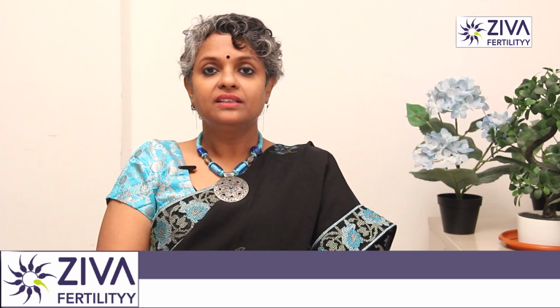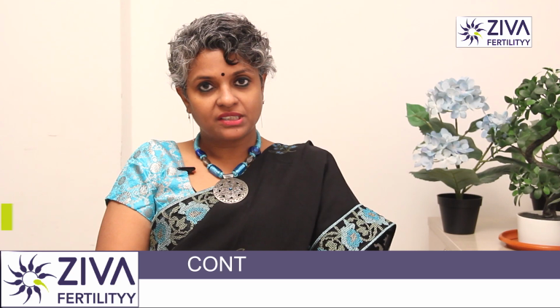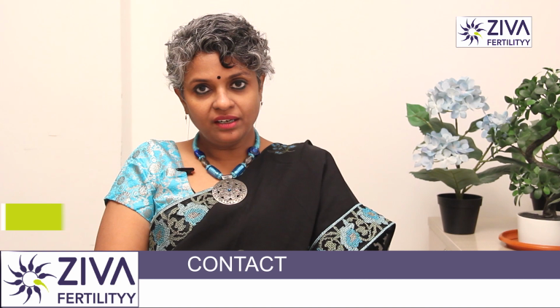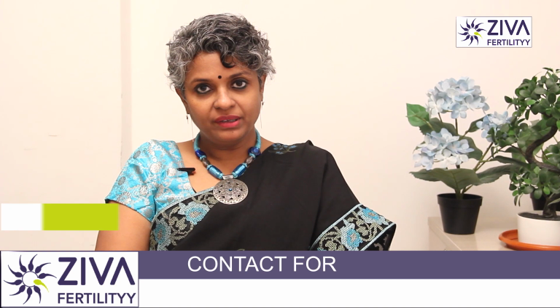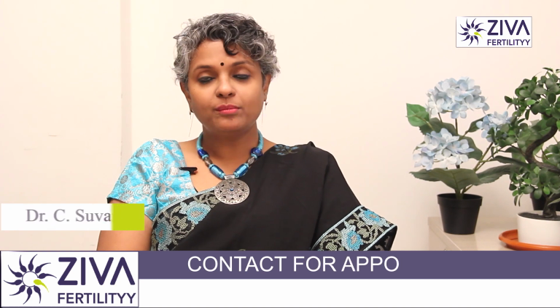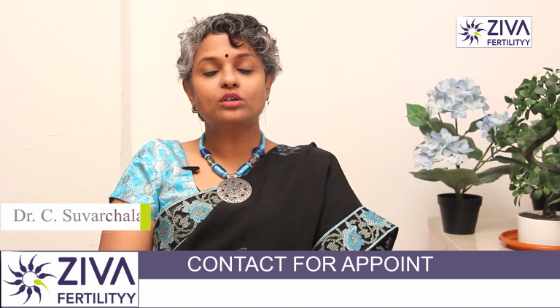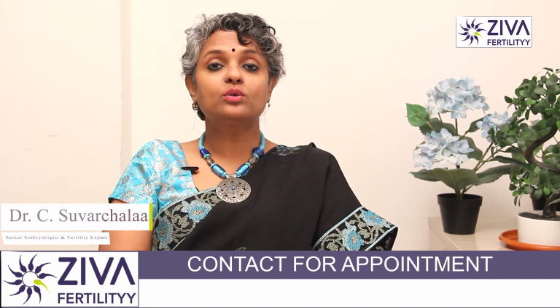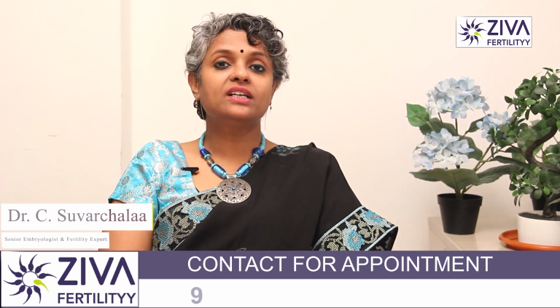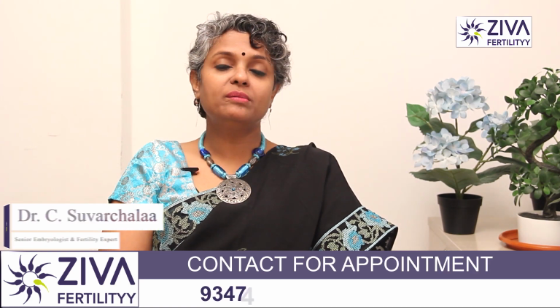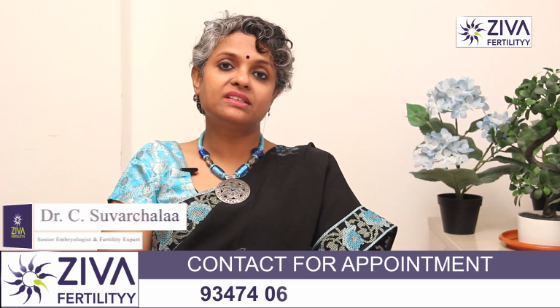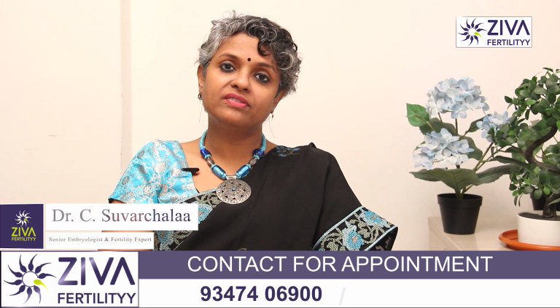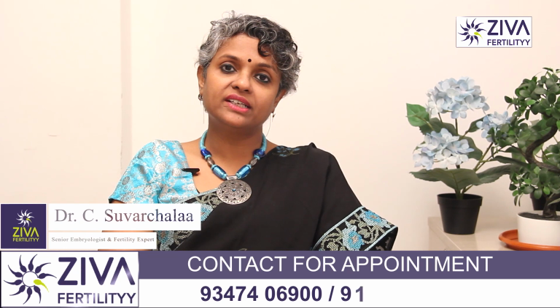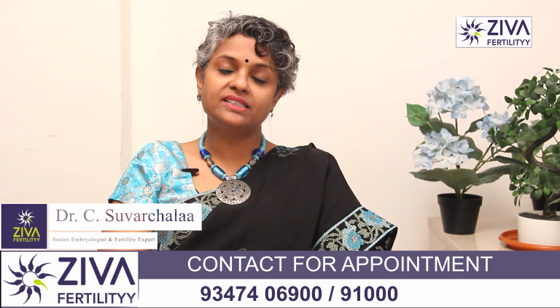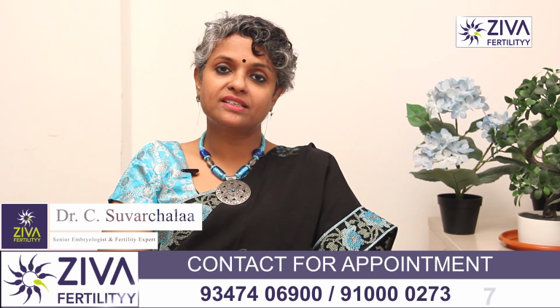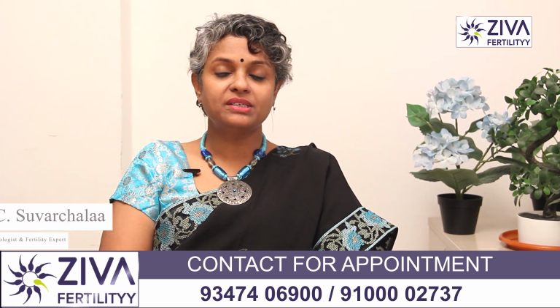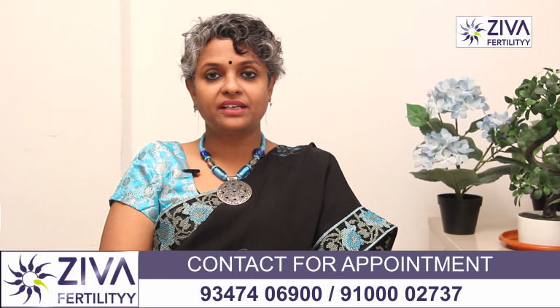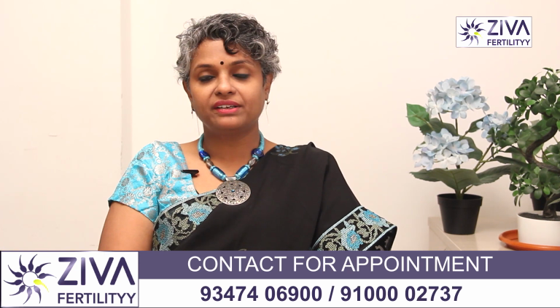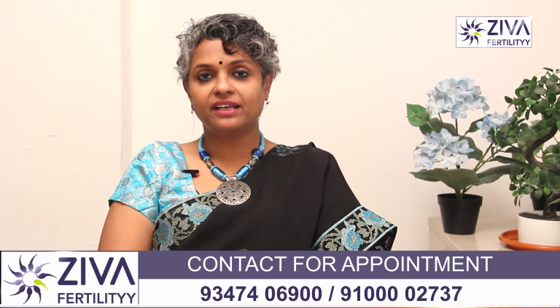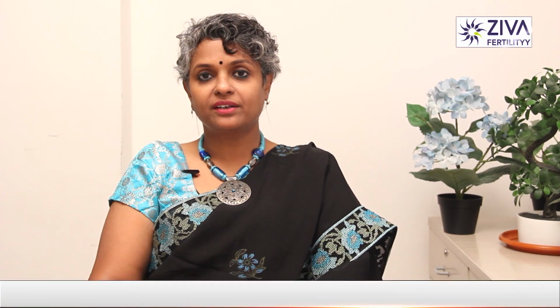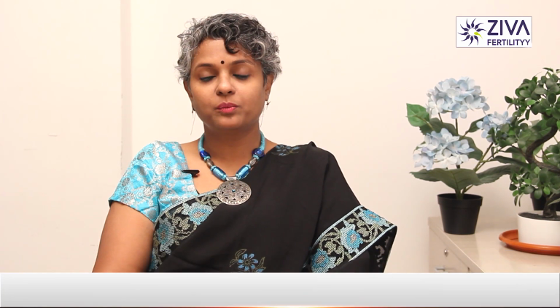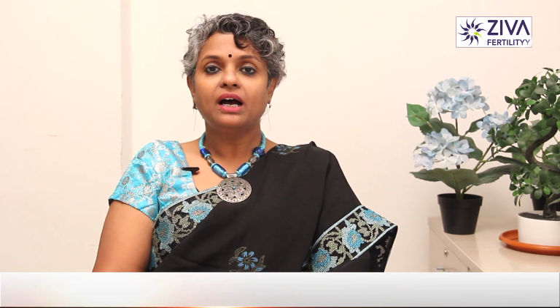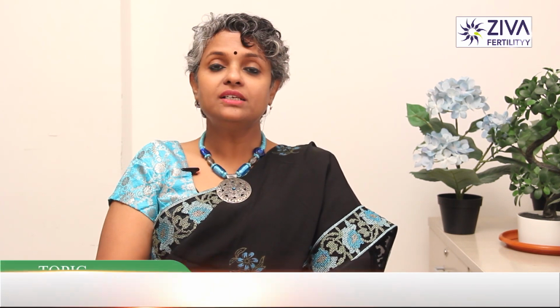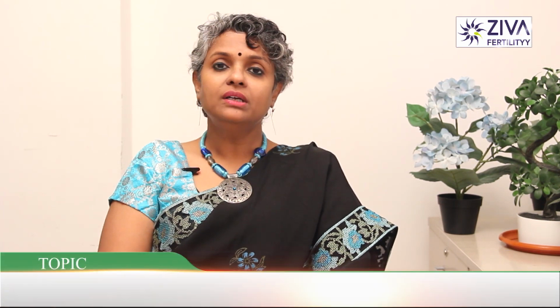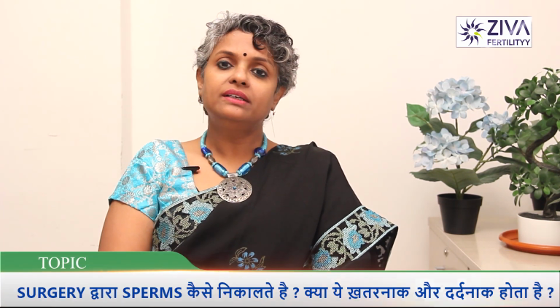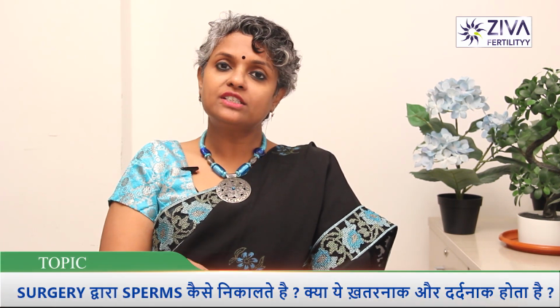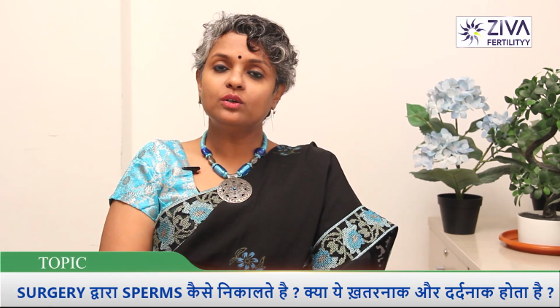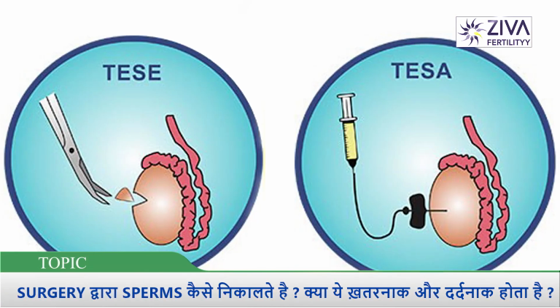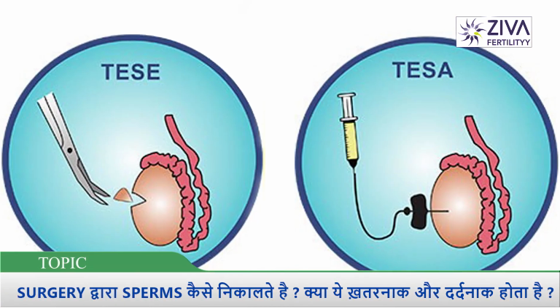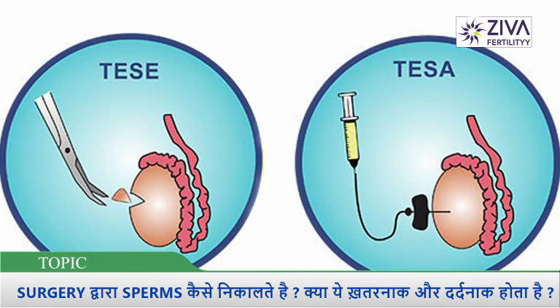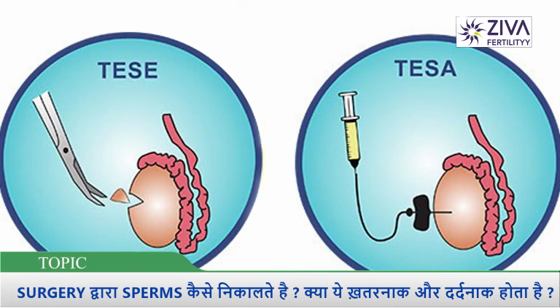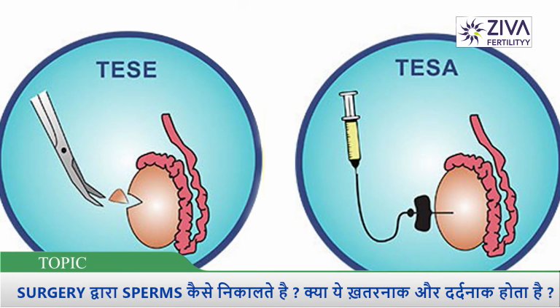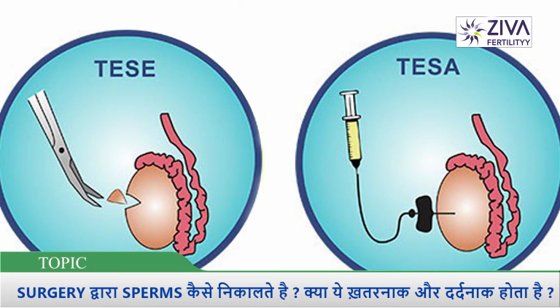Hello, my name is Dr. Suvachla and I am a scientific director of Ziva Fertility Center. Today, we will talk about the testicular extraction of sperm.